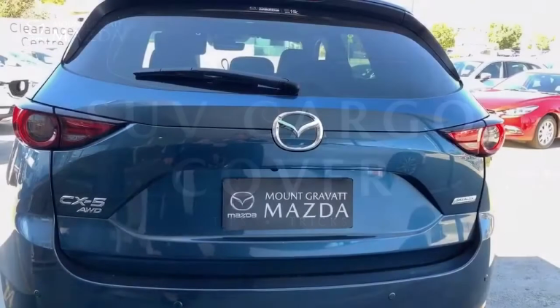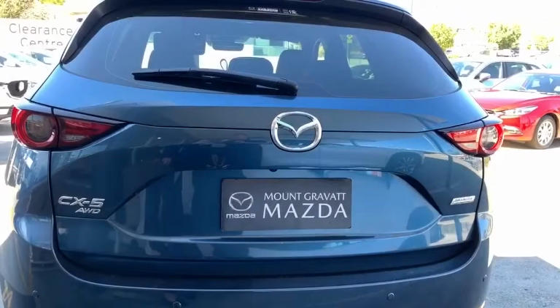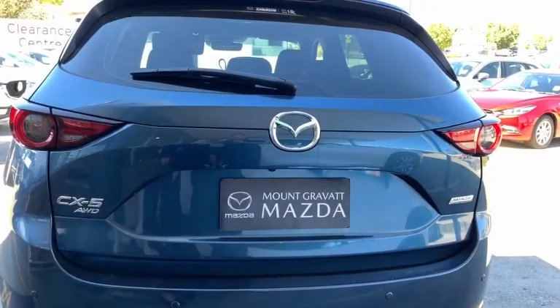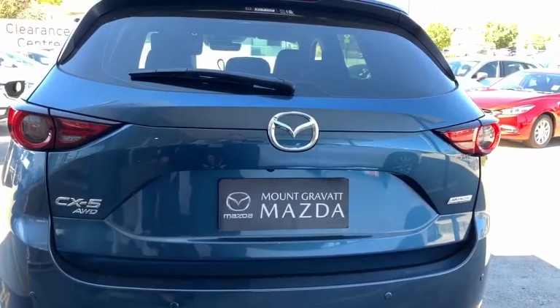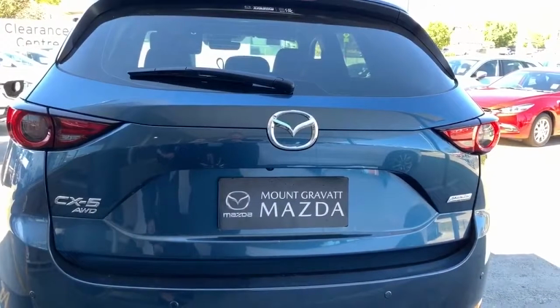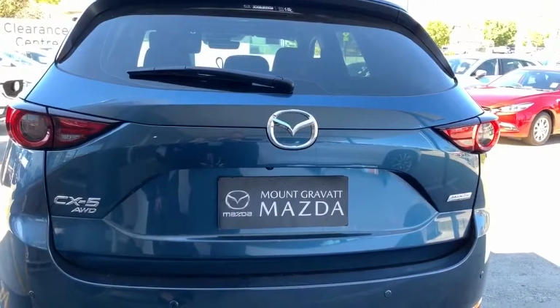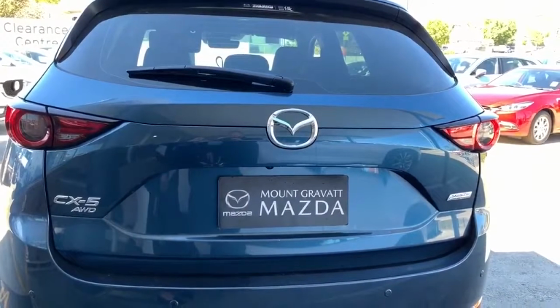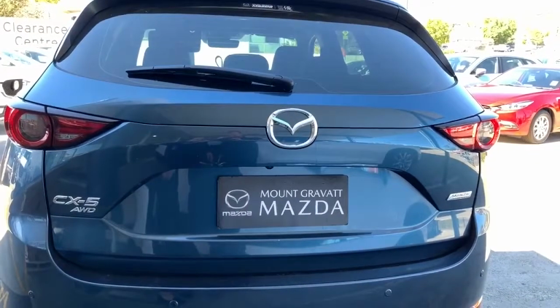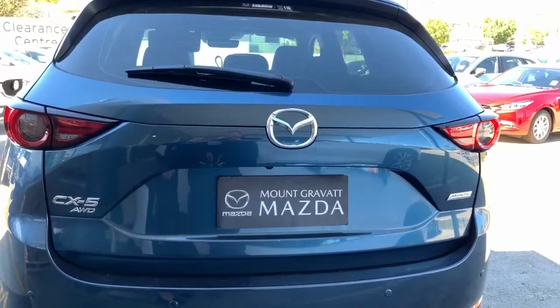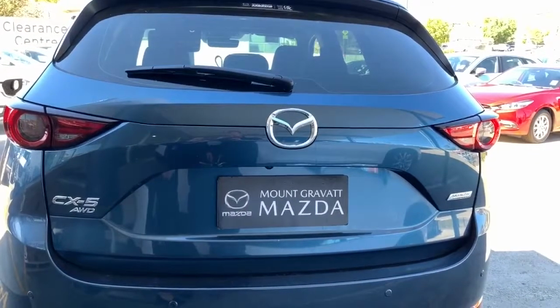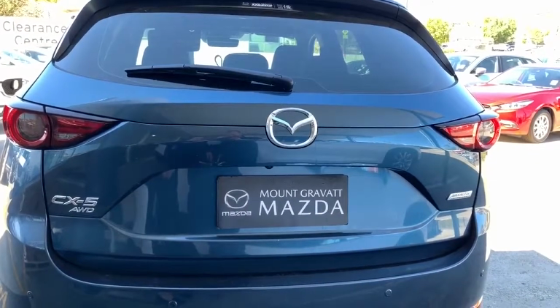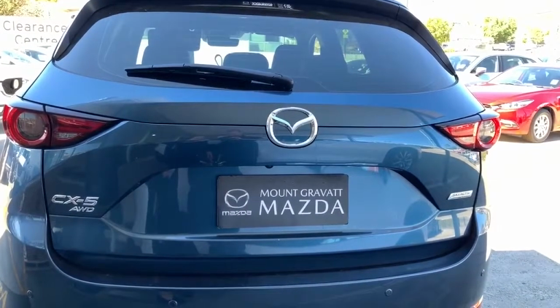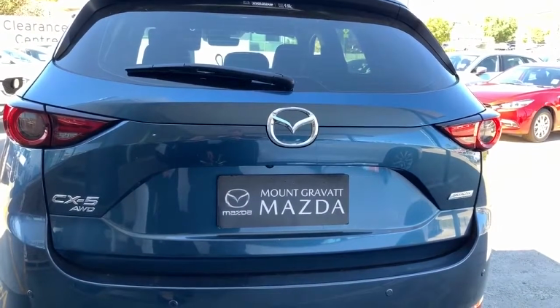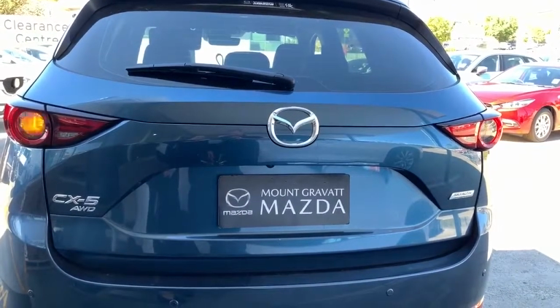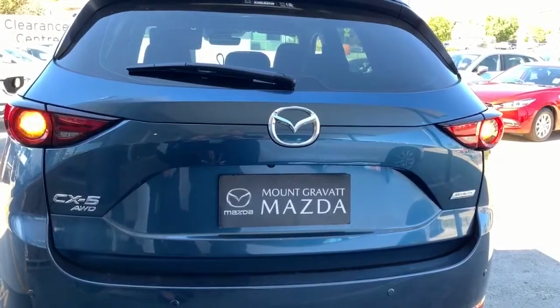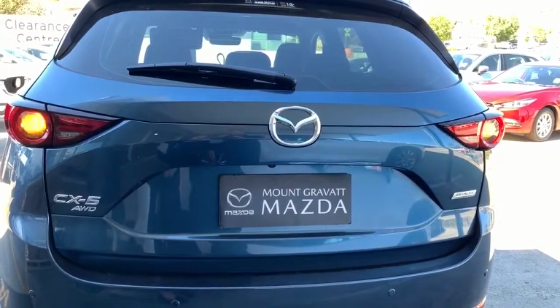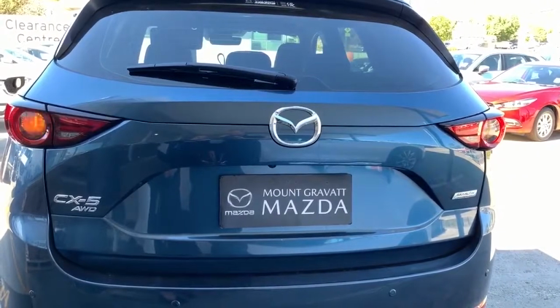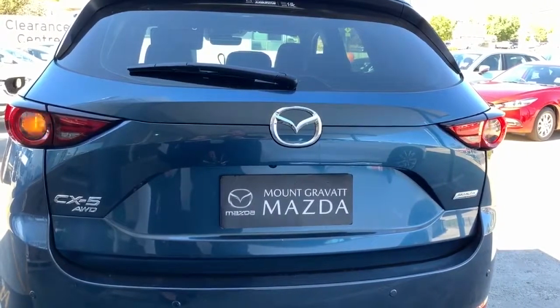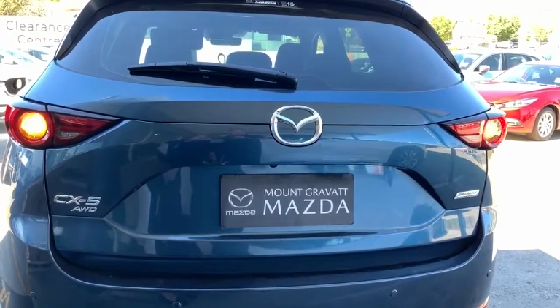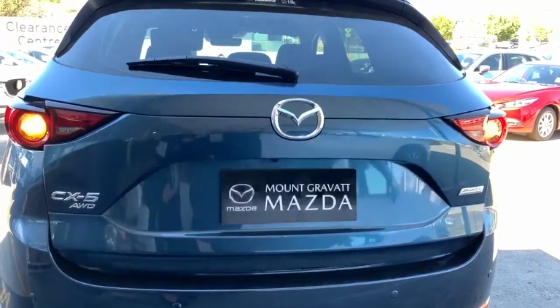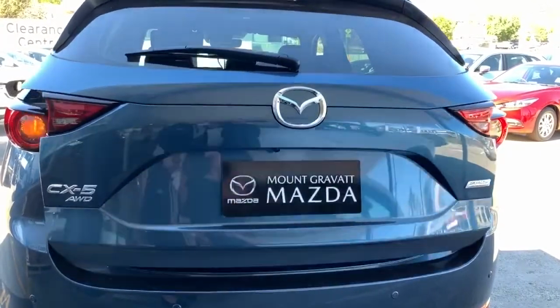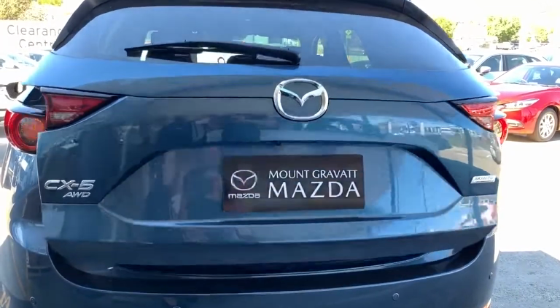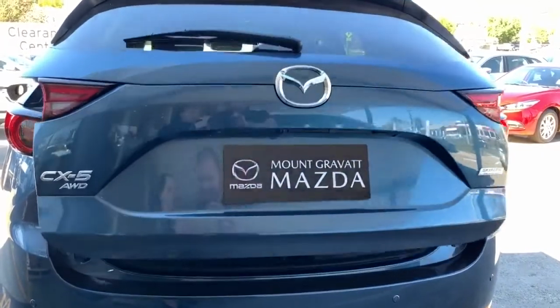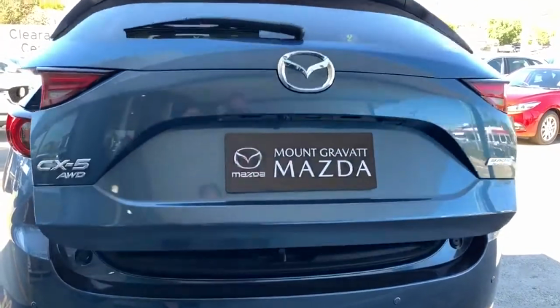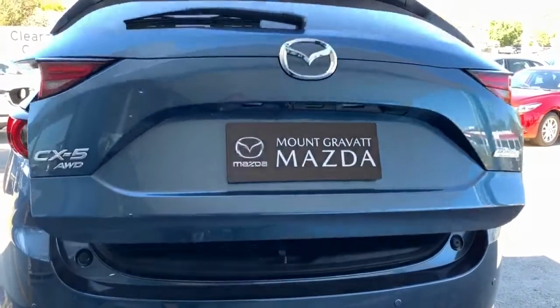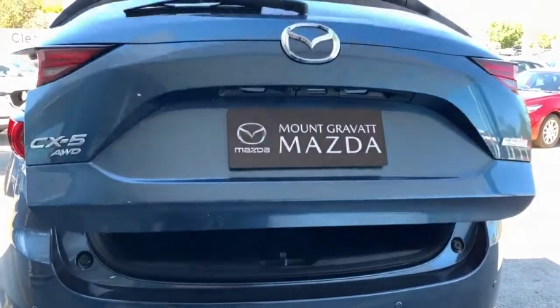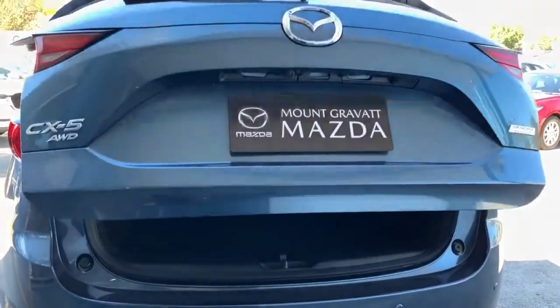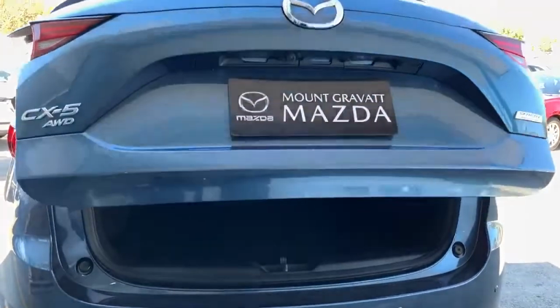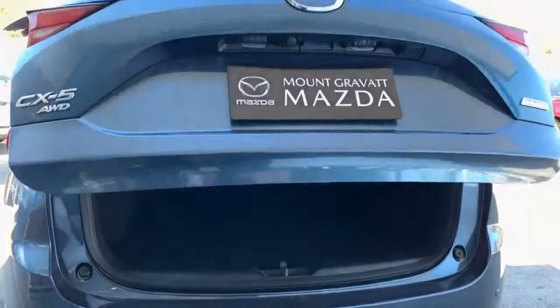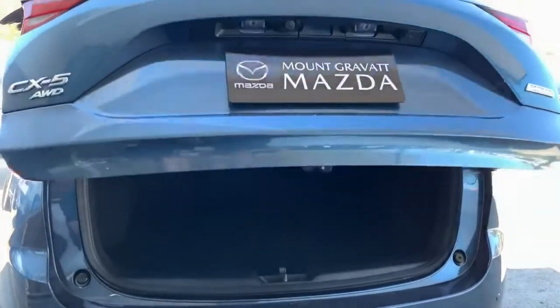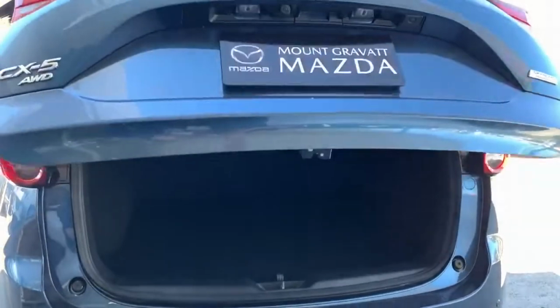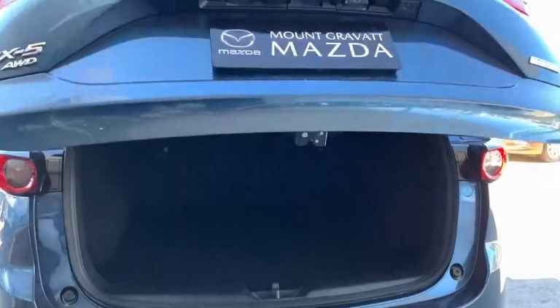Welcome to Tips and Tricks Tuesday. Today we are going to help you remove your retractable cargo cover from the back of your vehicle.